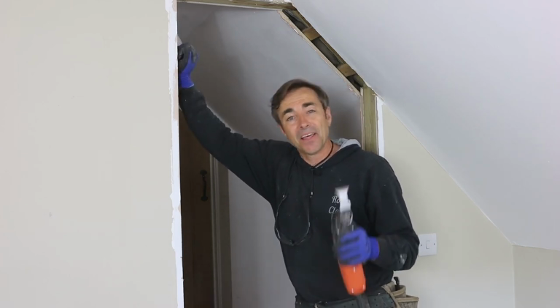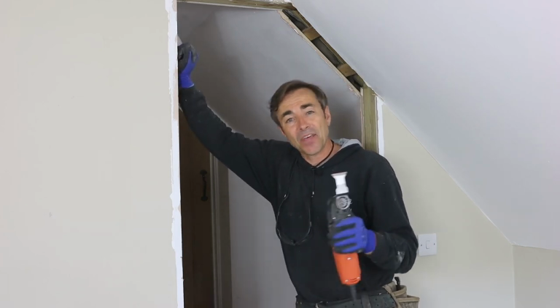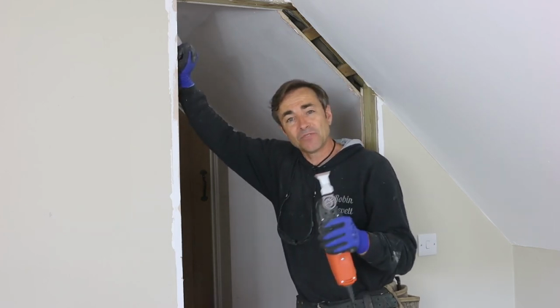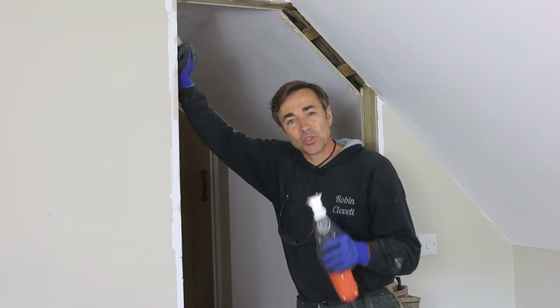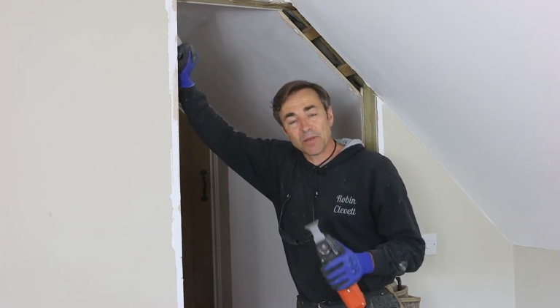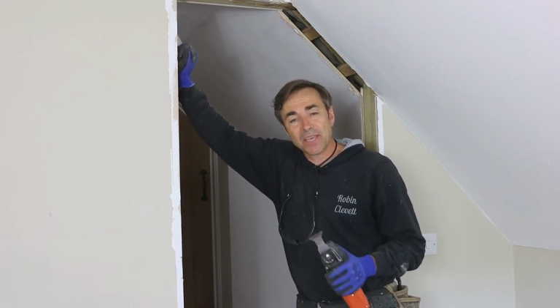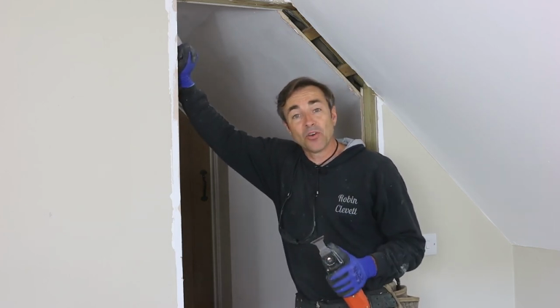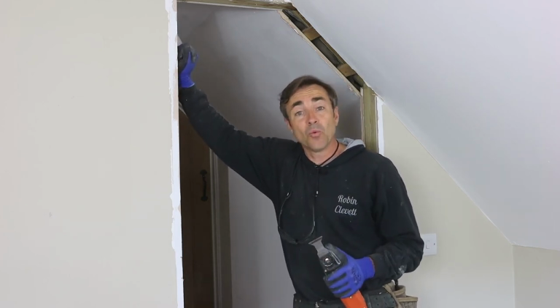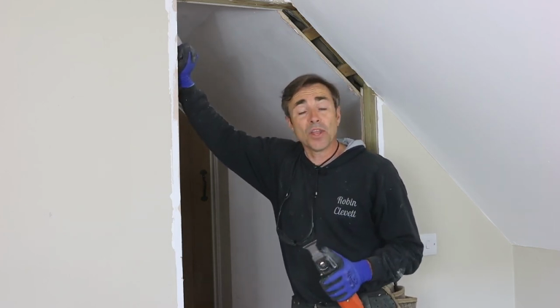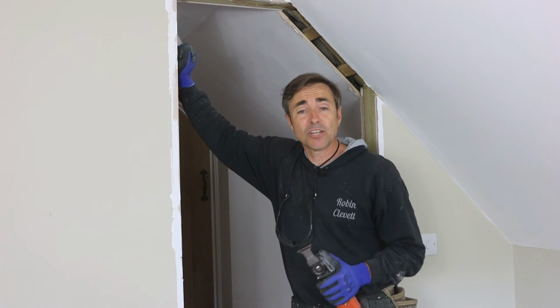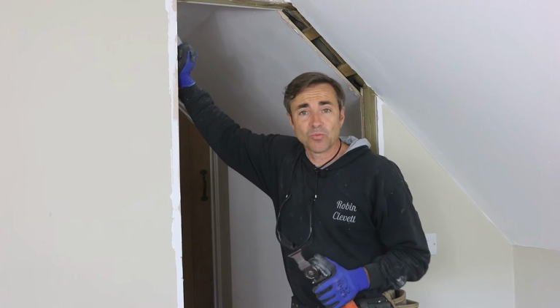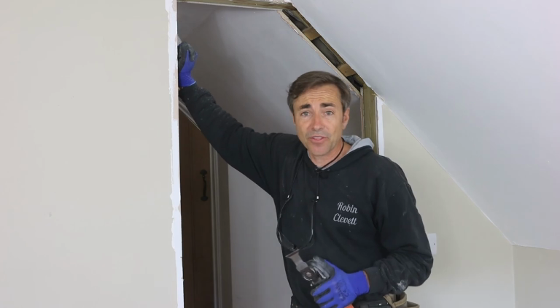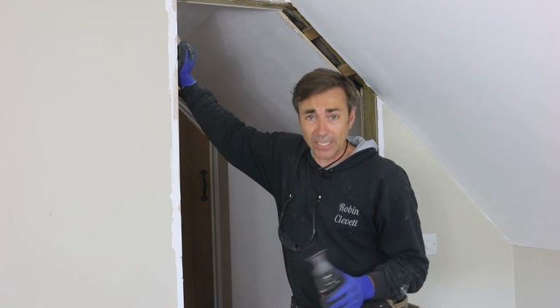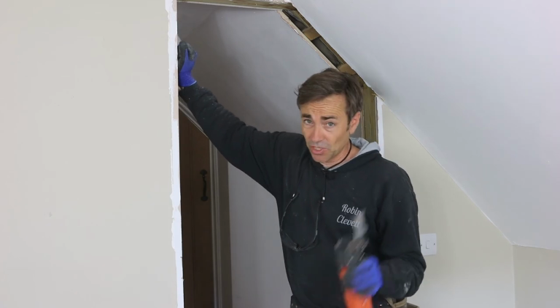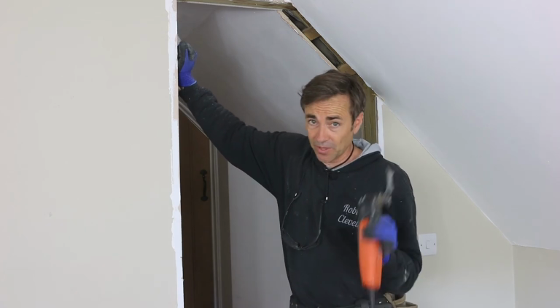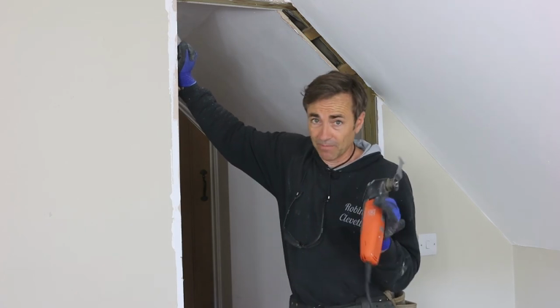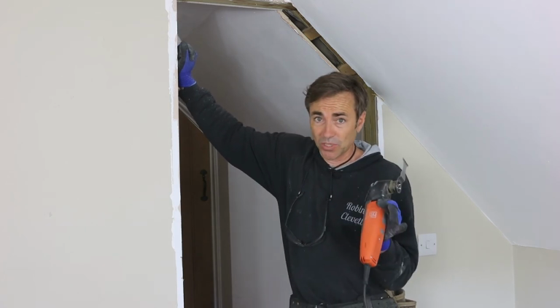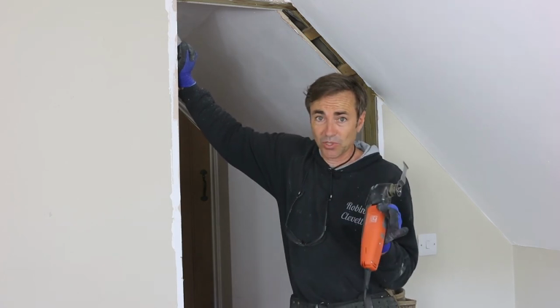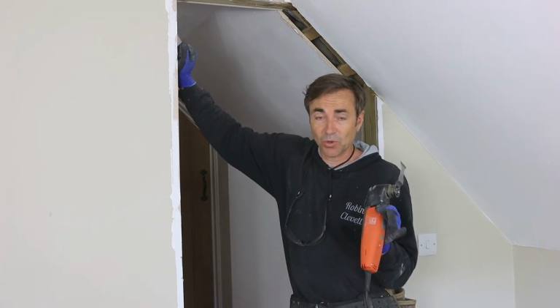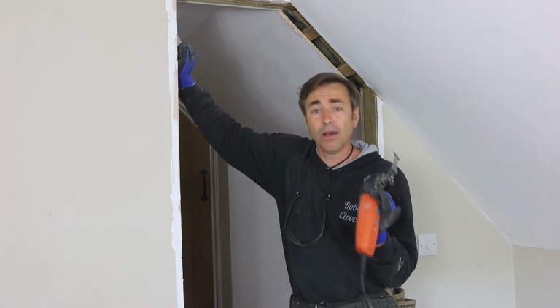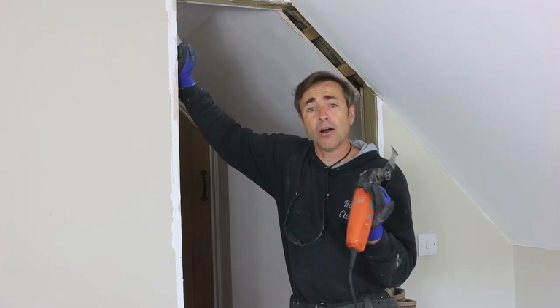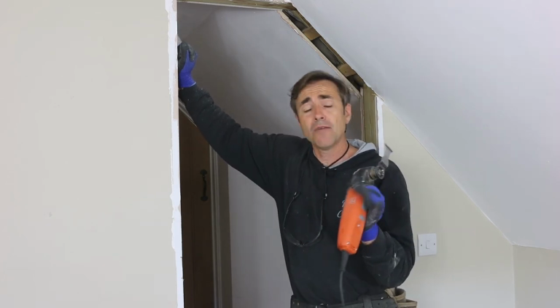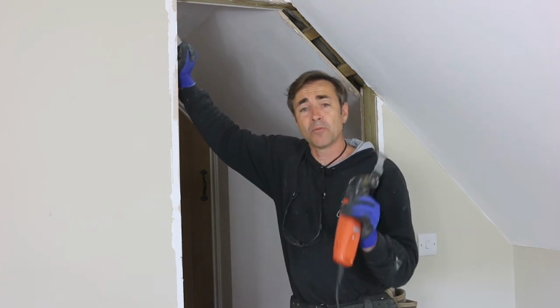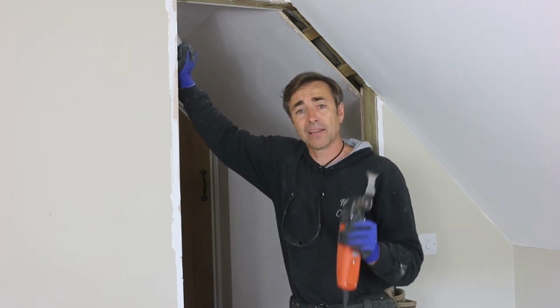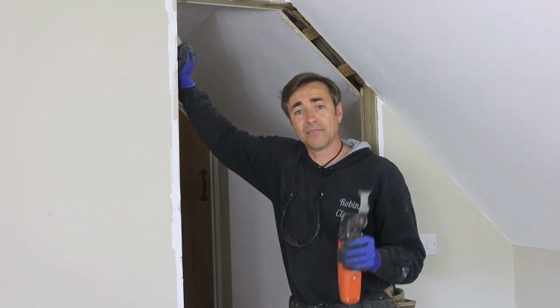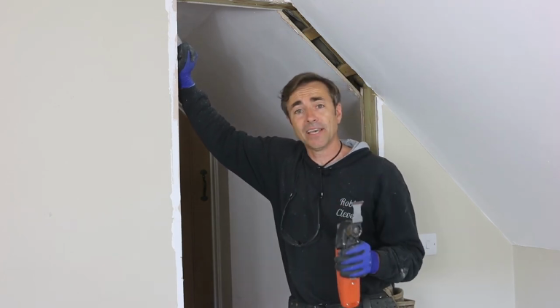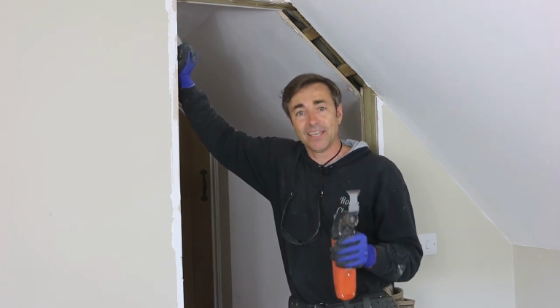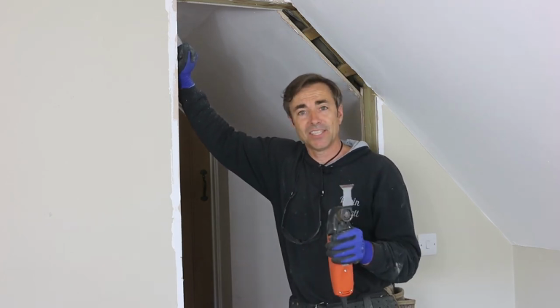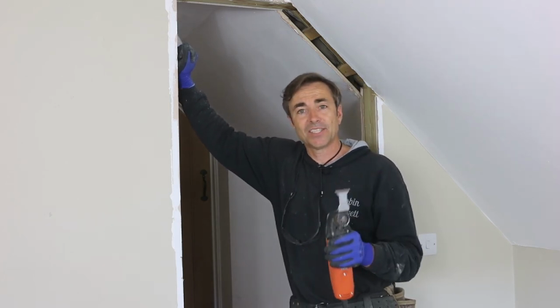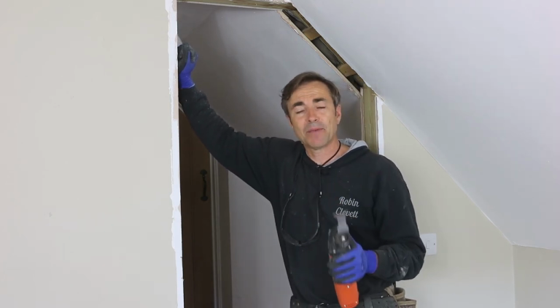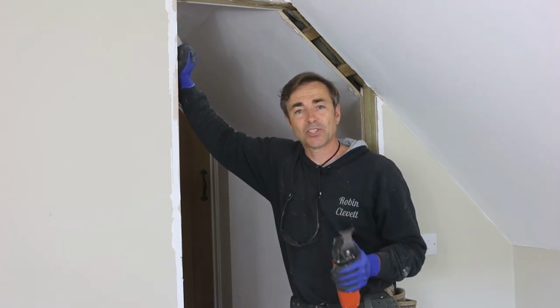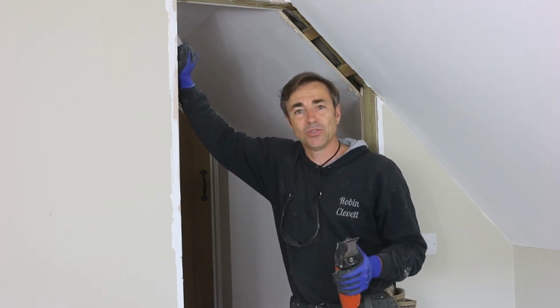Thanks for joining me on the 101 things to do with a multi-tool. I'm Robin Clevett. Check back soon.